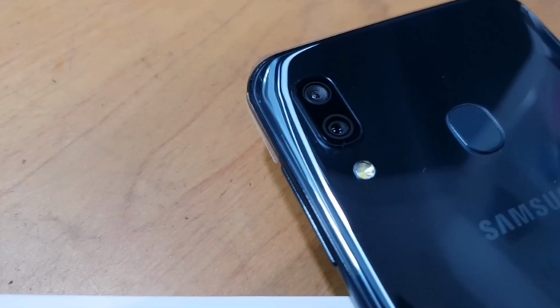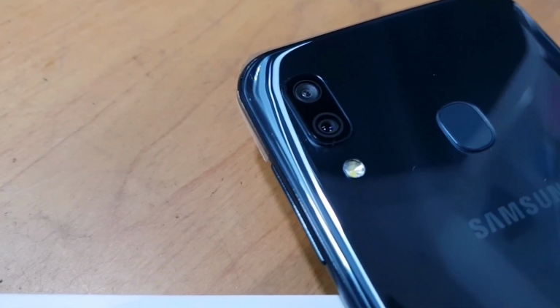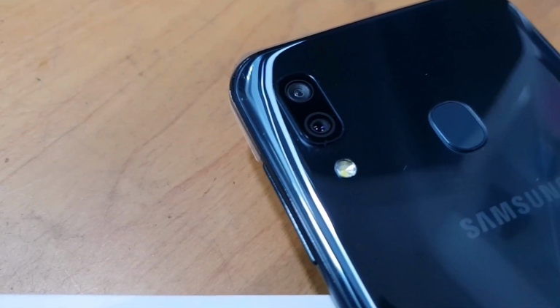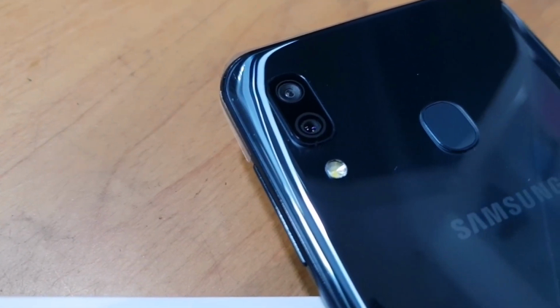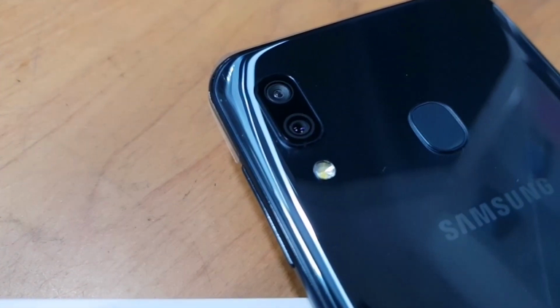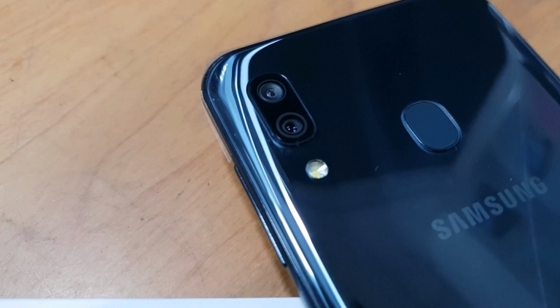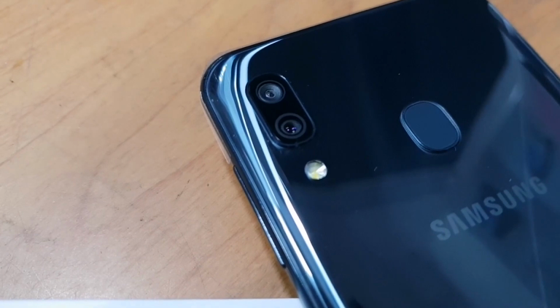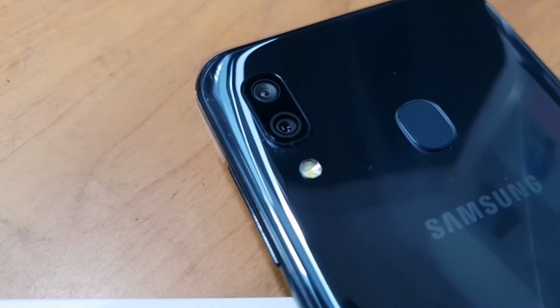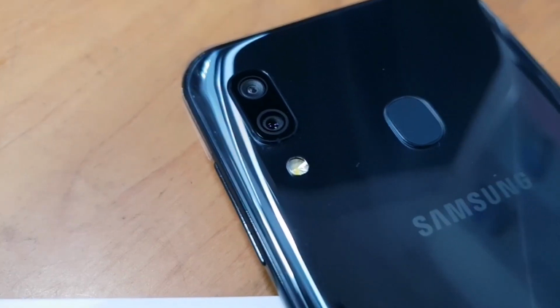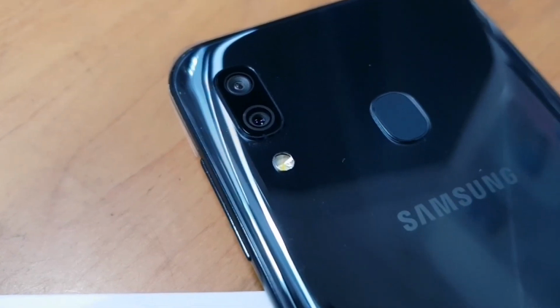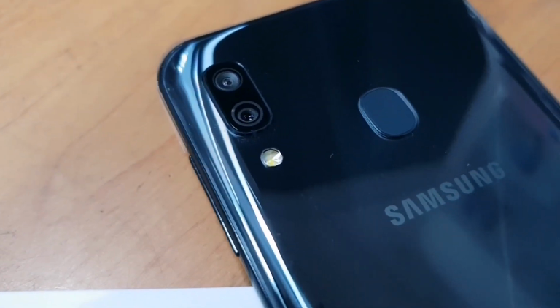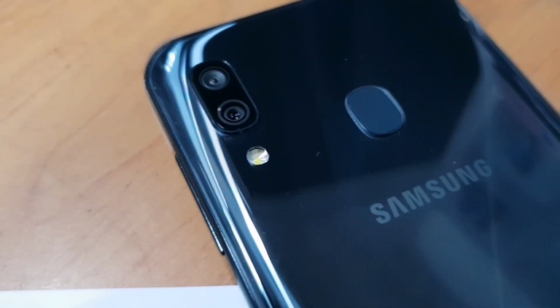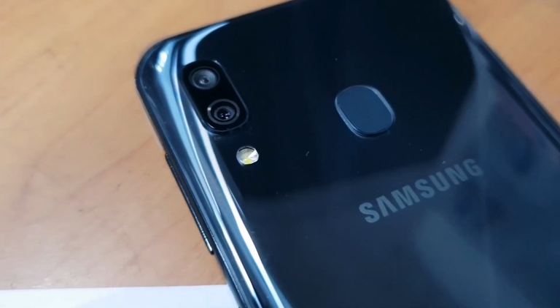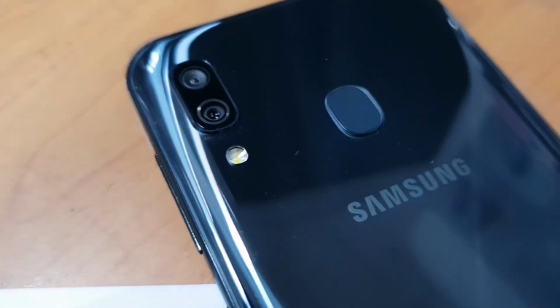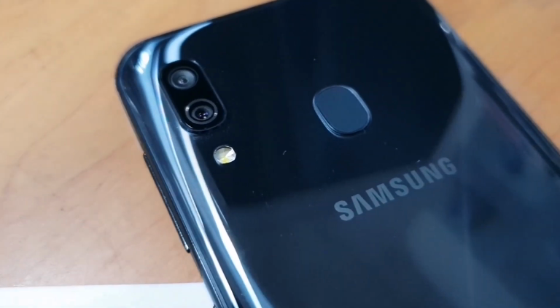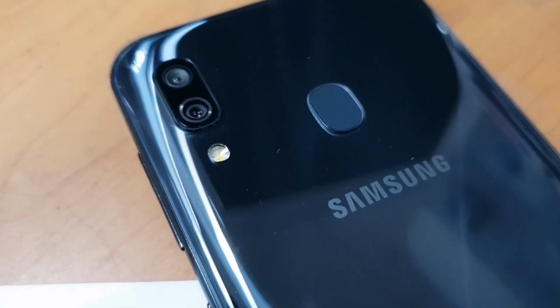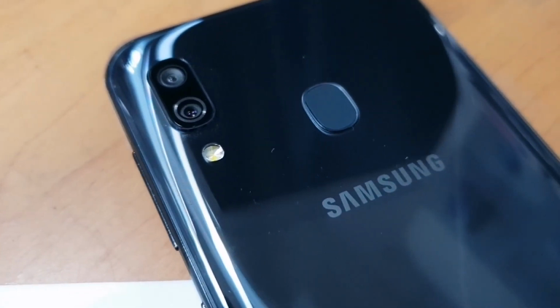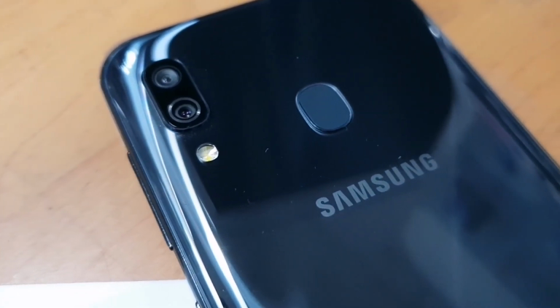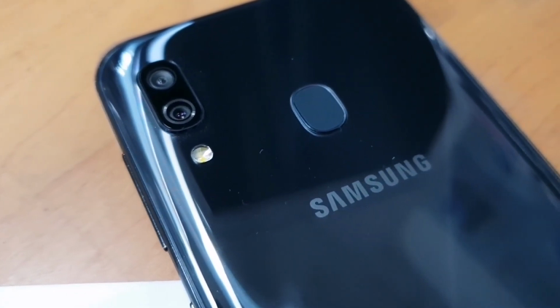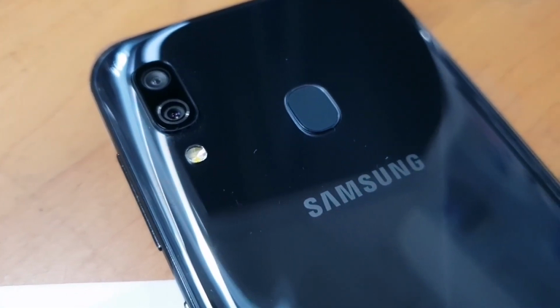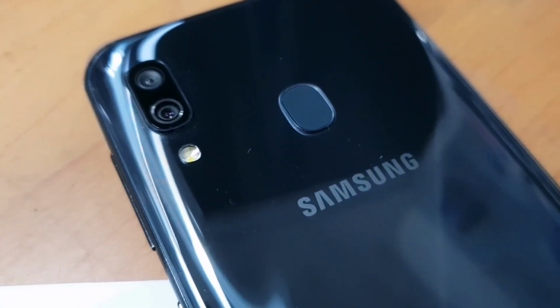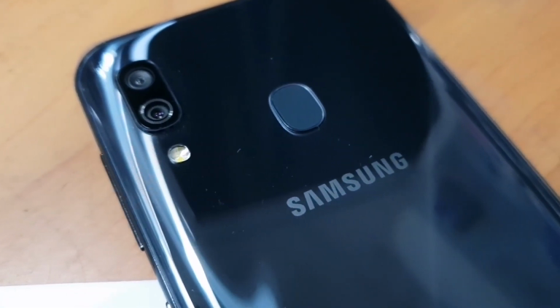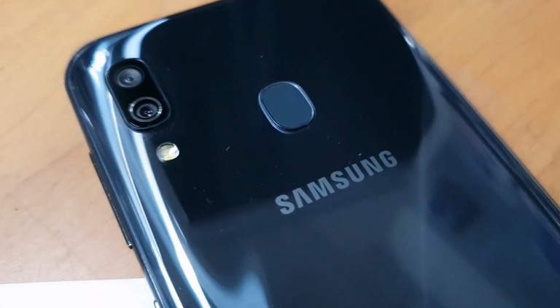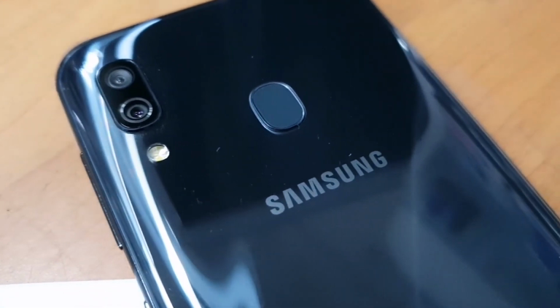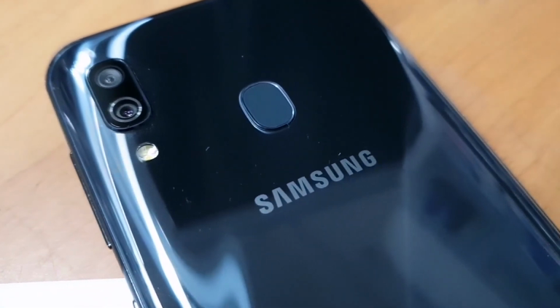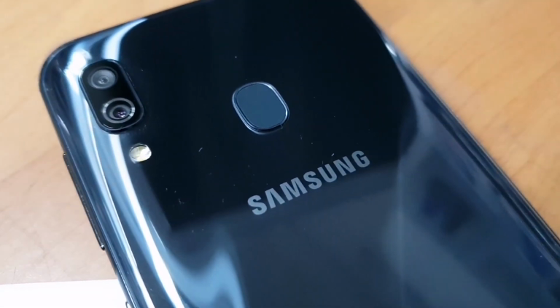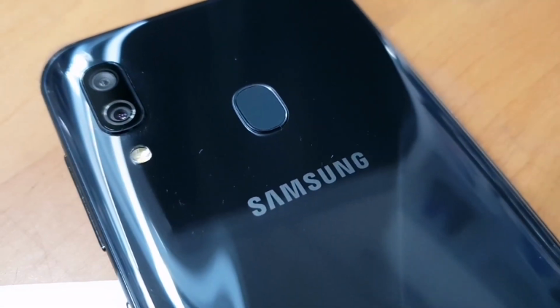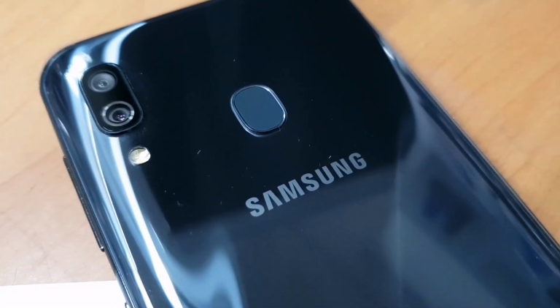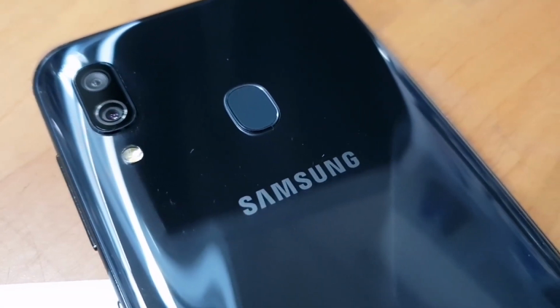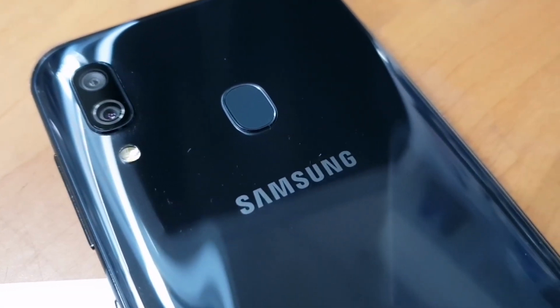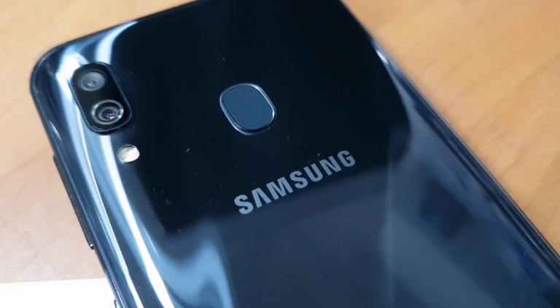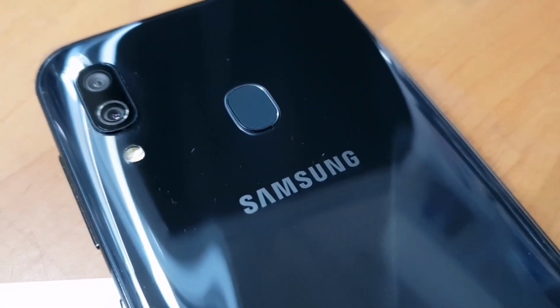The back is glass type, and this is the seal type. This is a 4000 mAh battery.